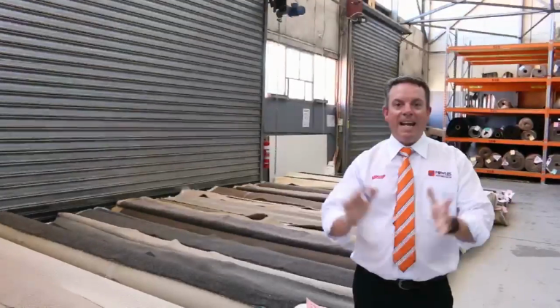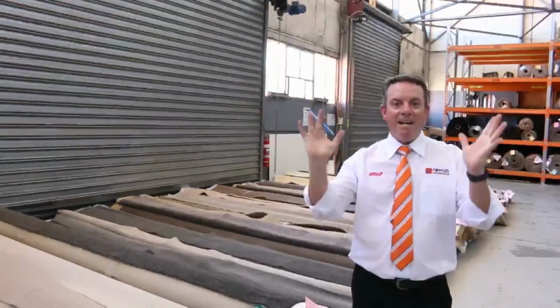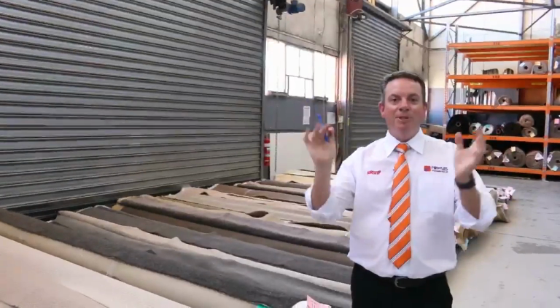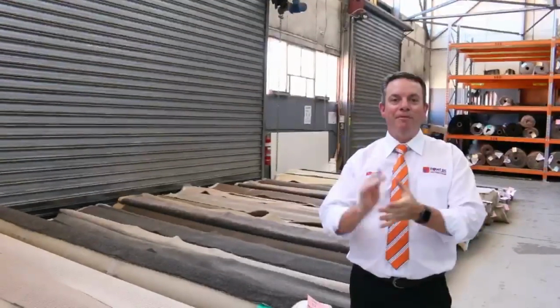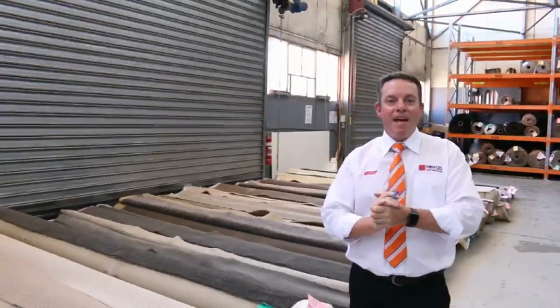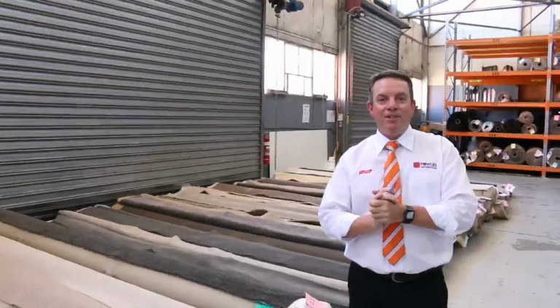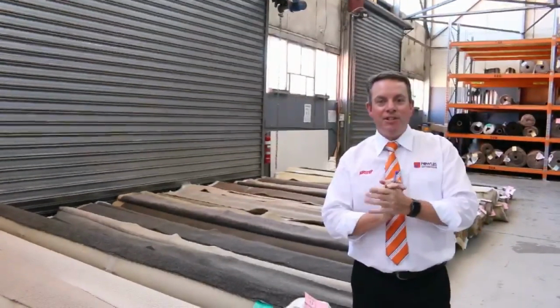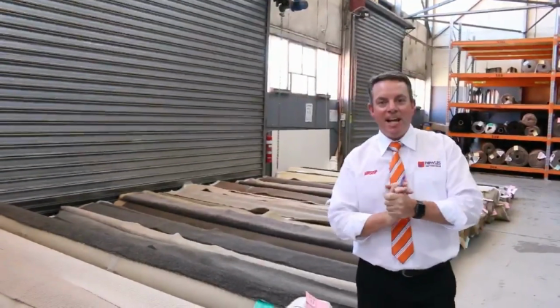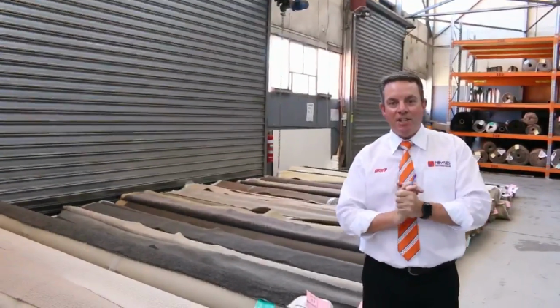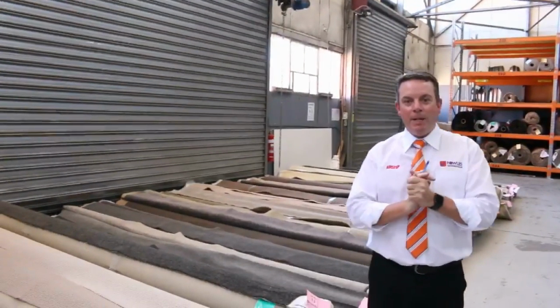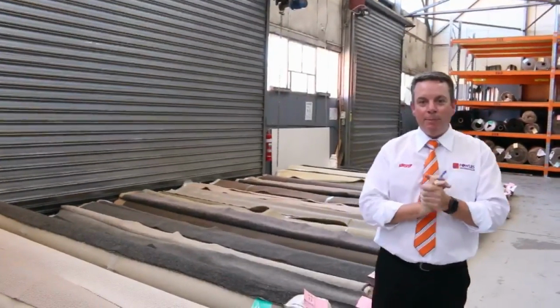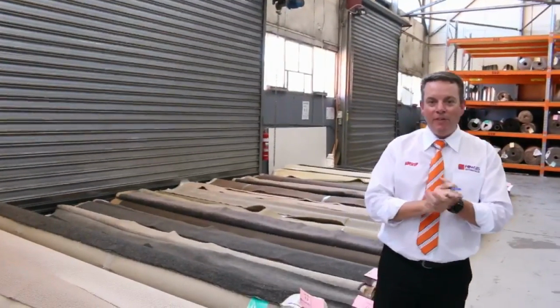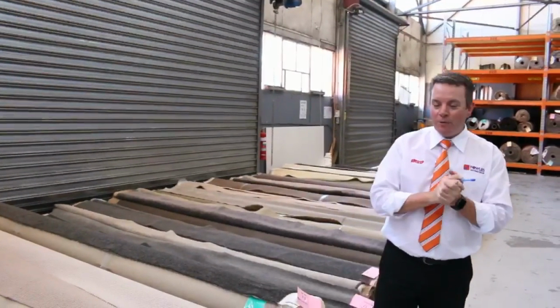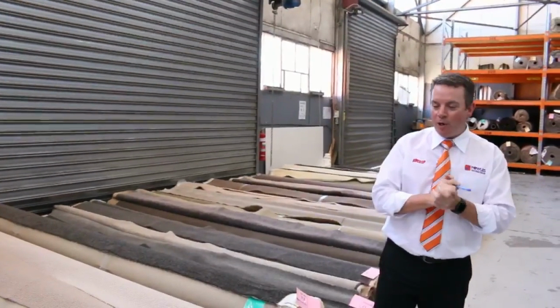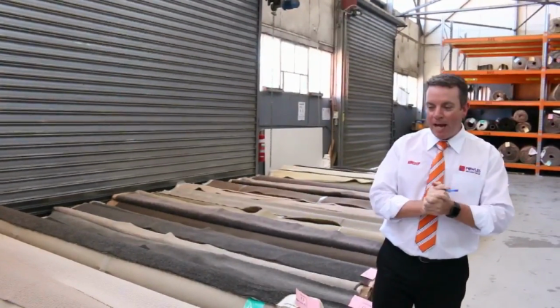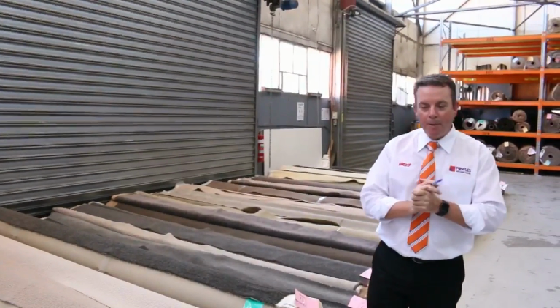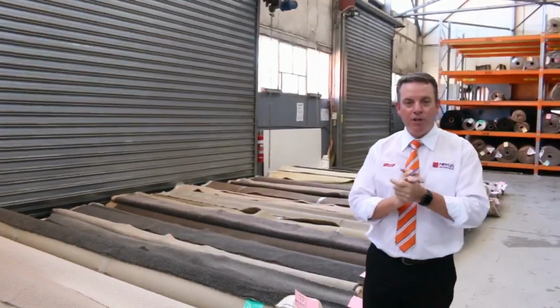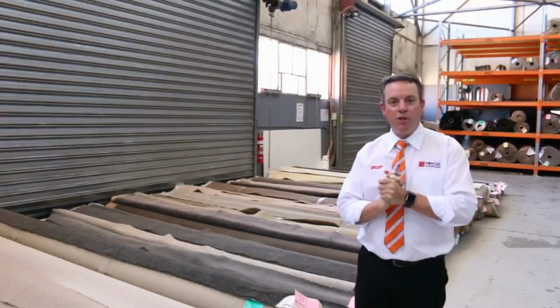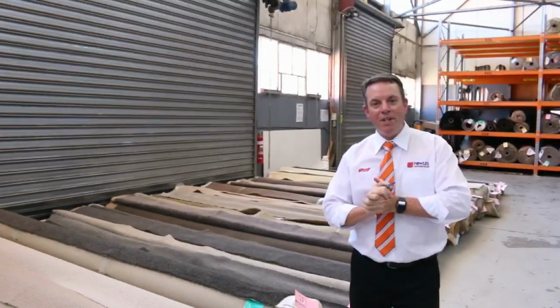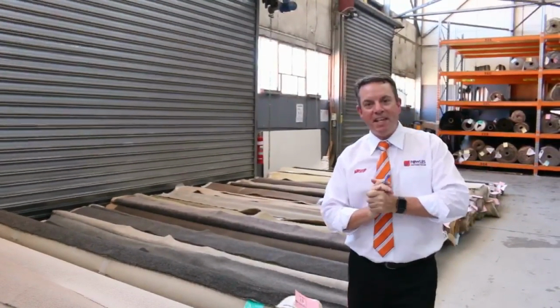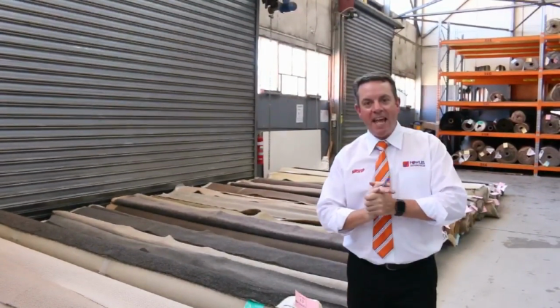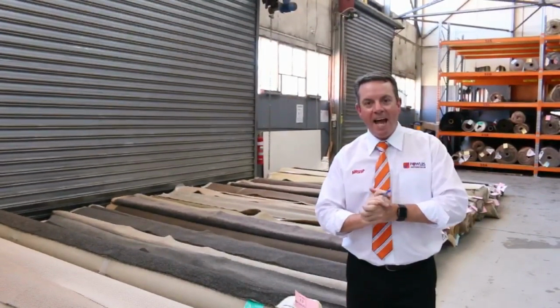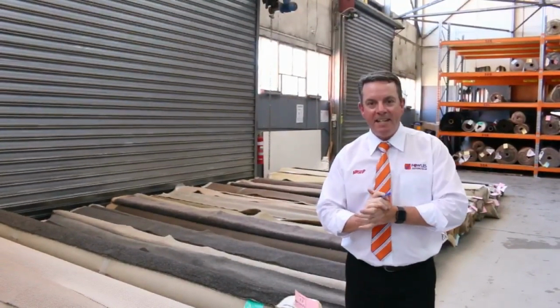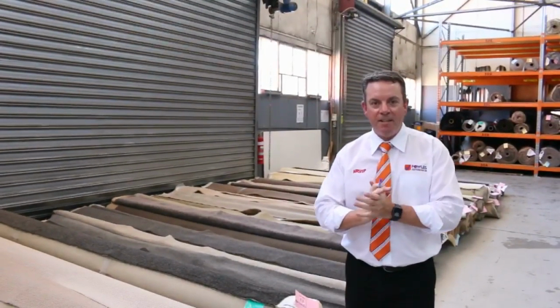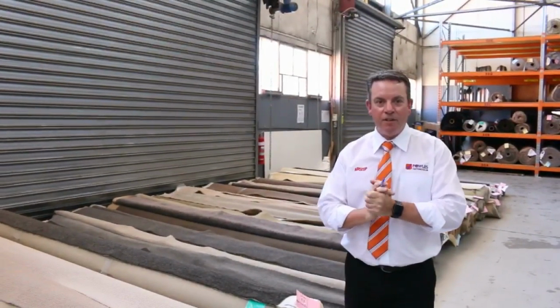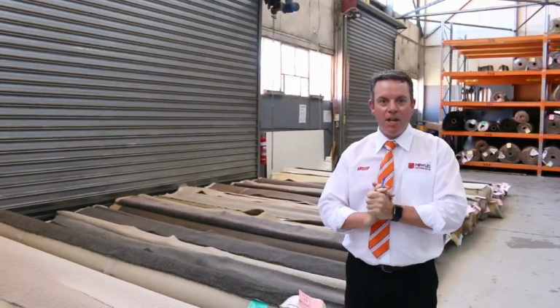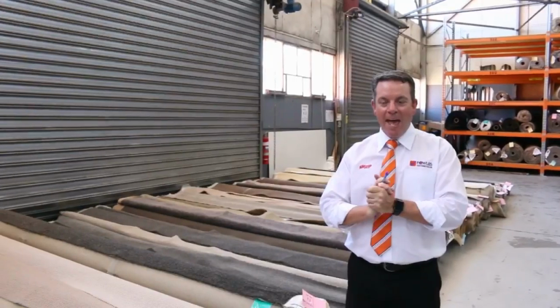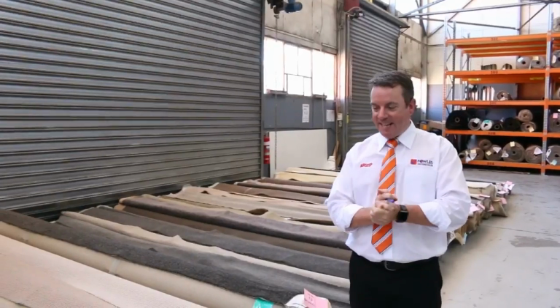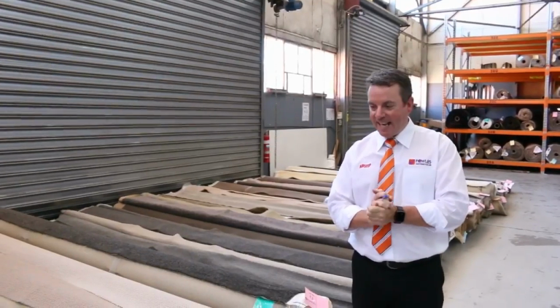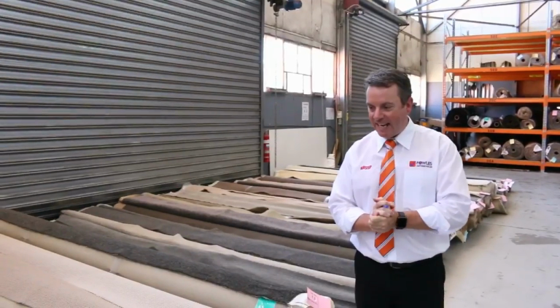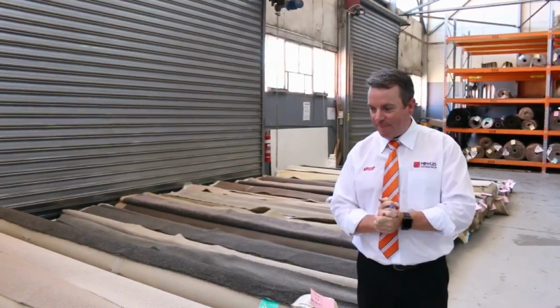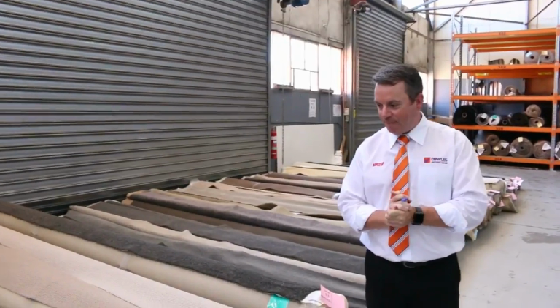G'day, I'm John from Fowles Auction and Sales. I'm here to preview tomorrow's carpet auction. It's Wednesday the 18th of October at 10 a.m.